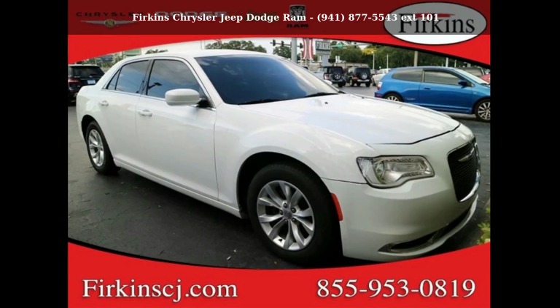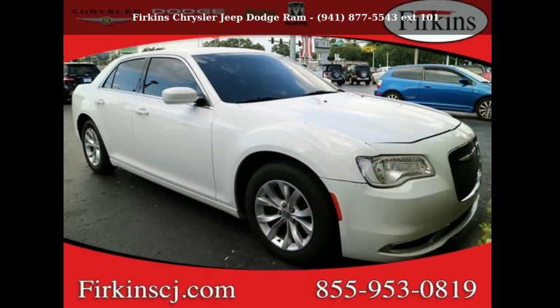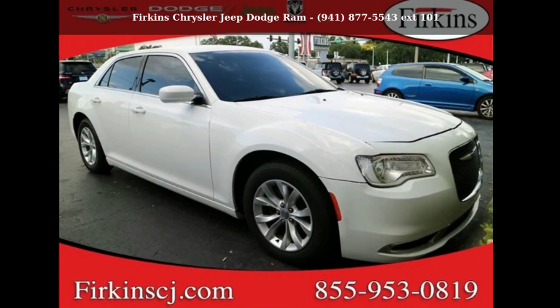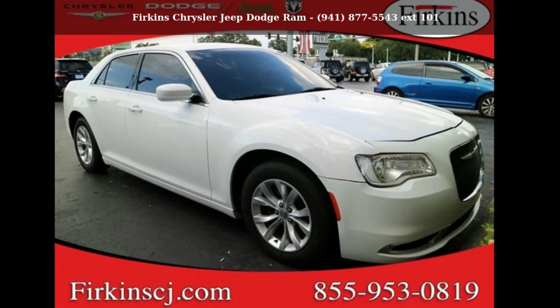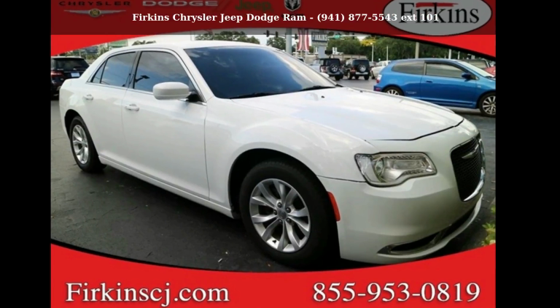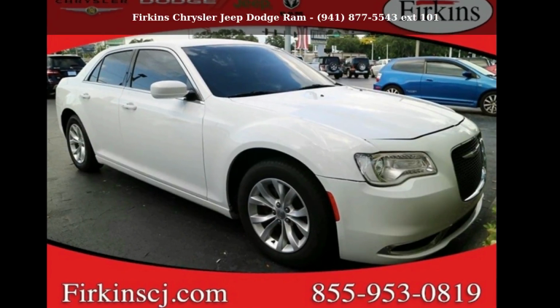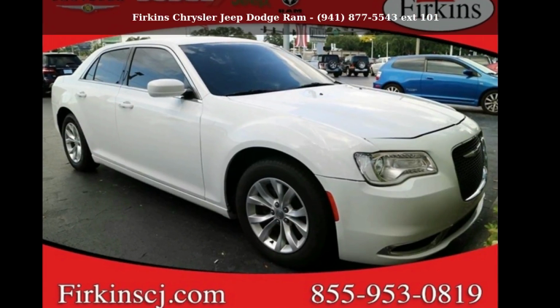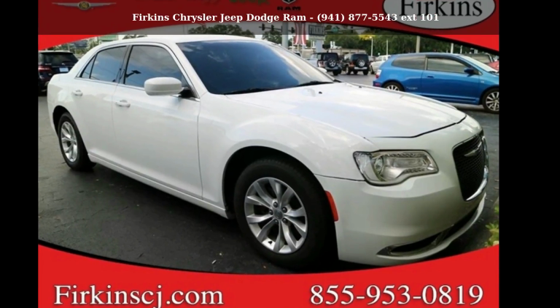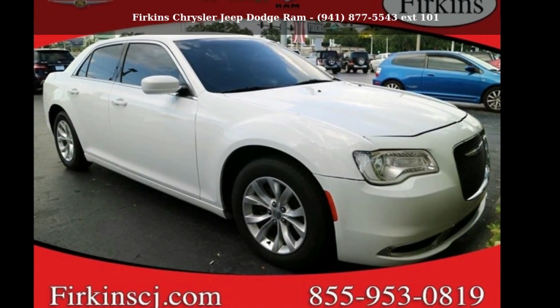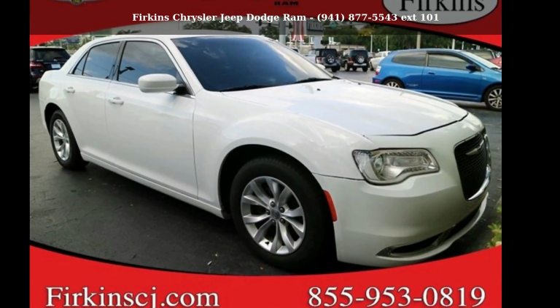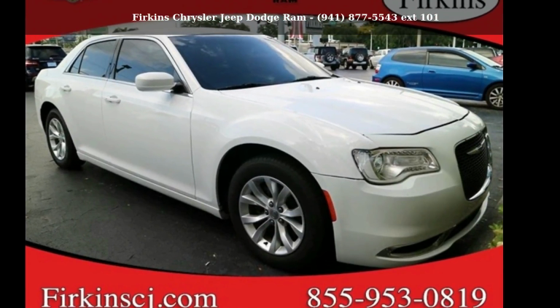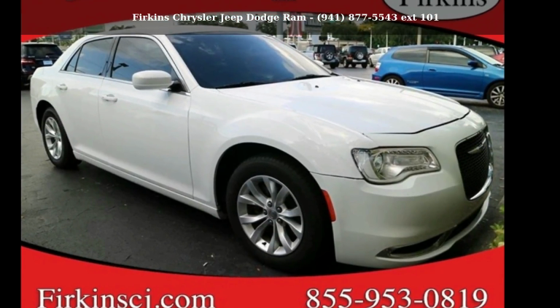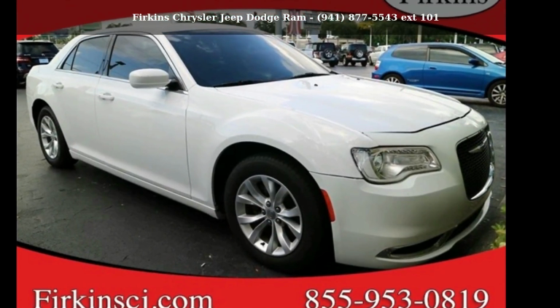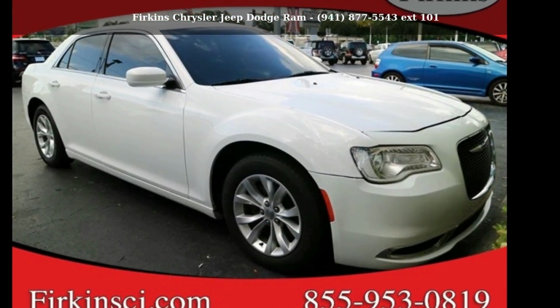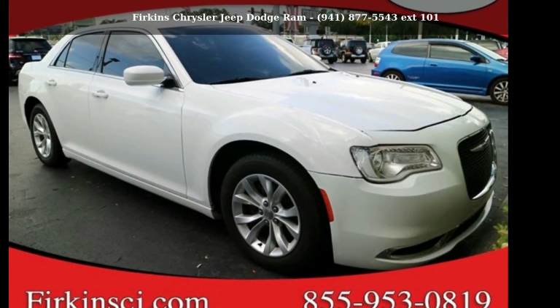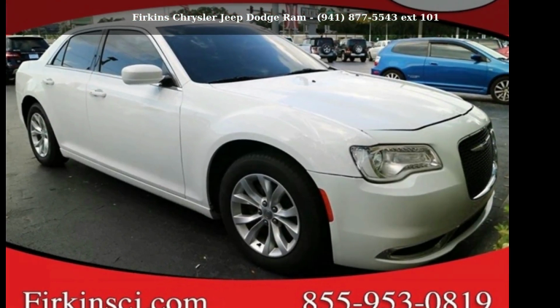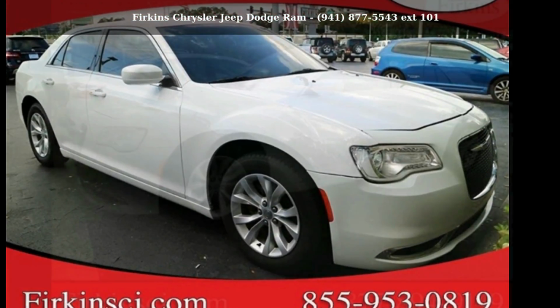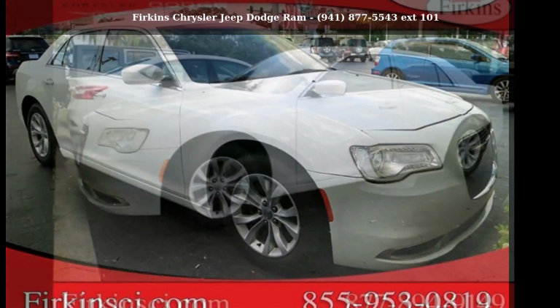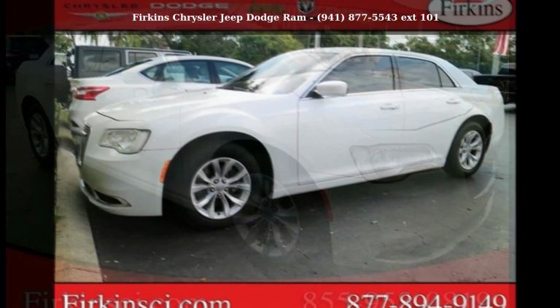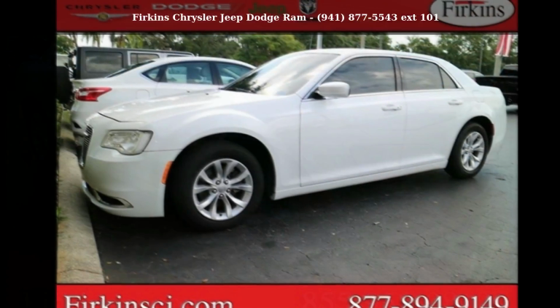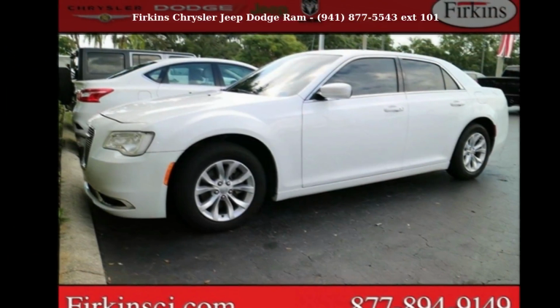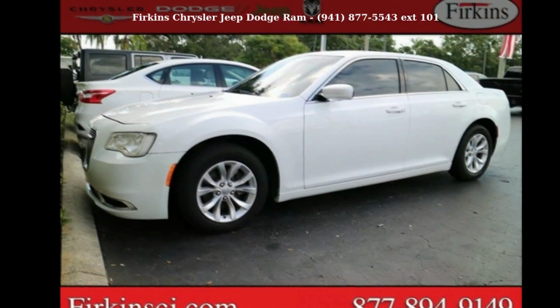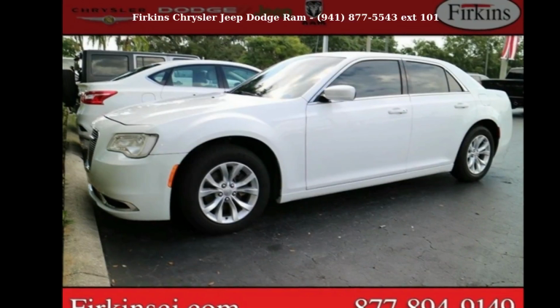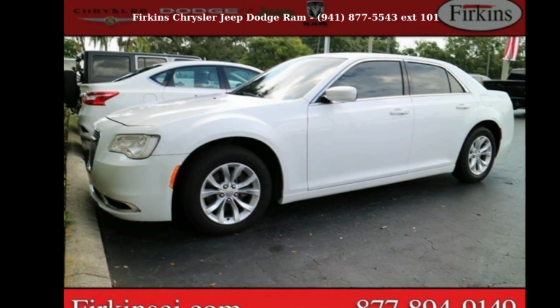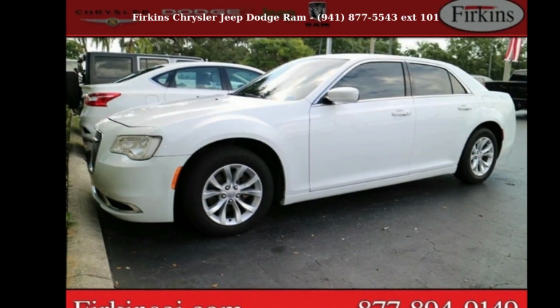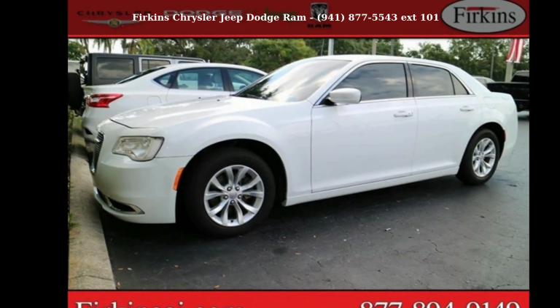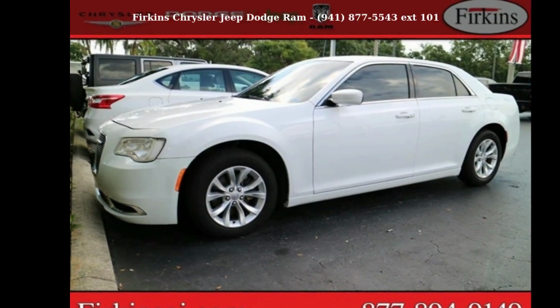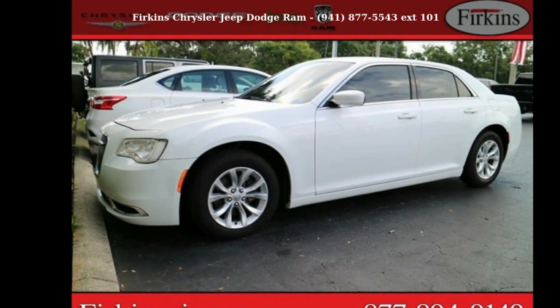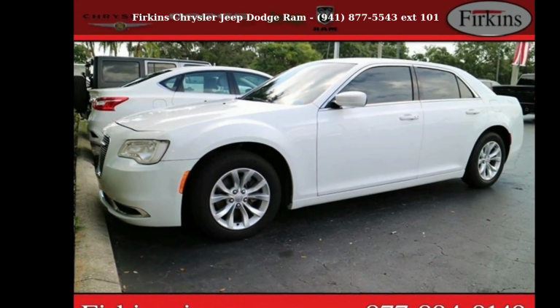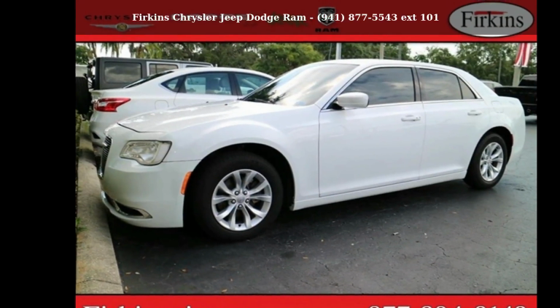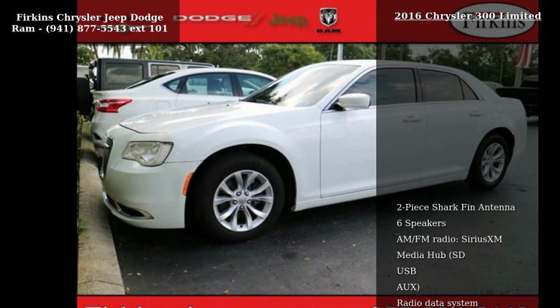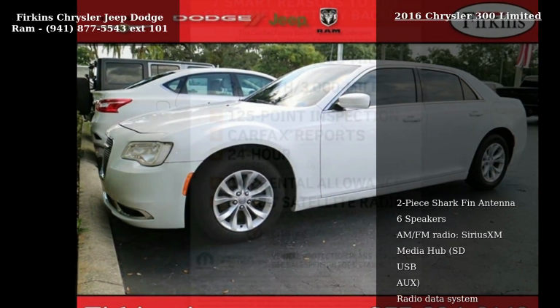Check out this Chrysler 2016 300 Limited. If you are looking for a first-rate auto, this one could be yours today.